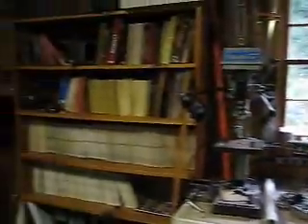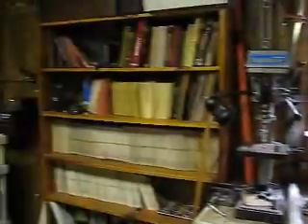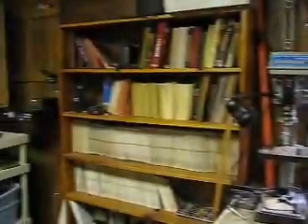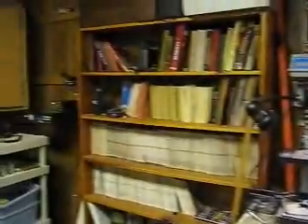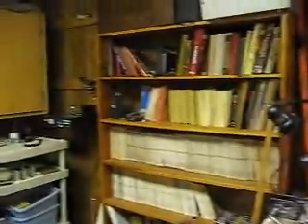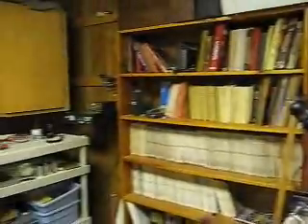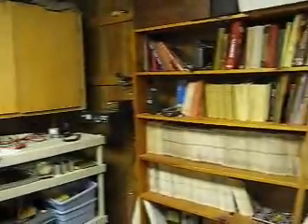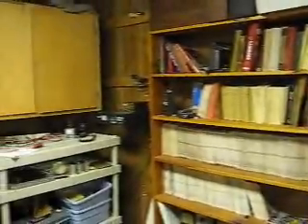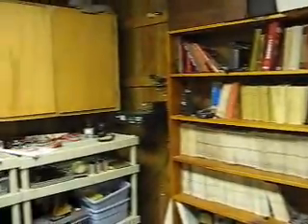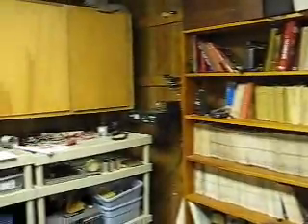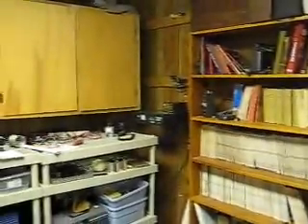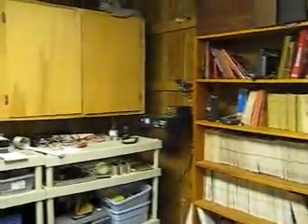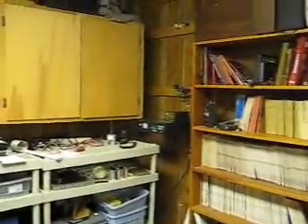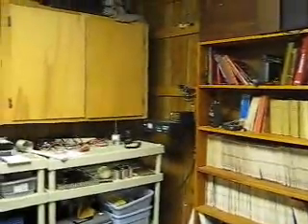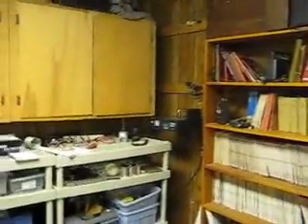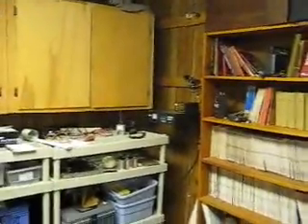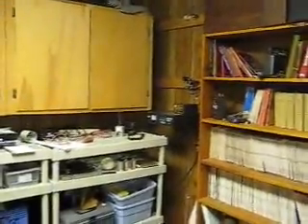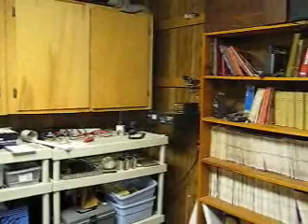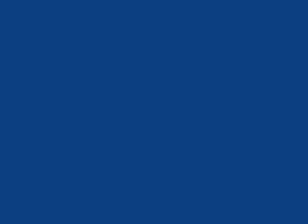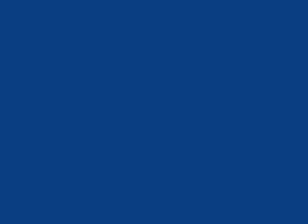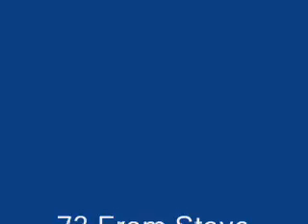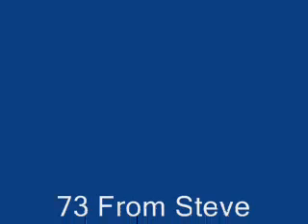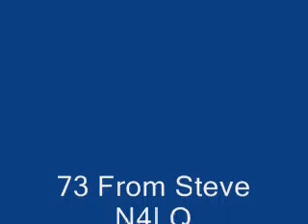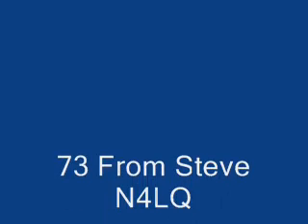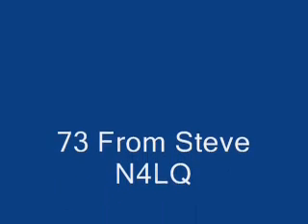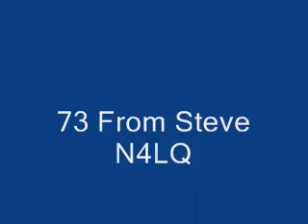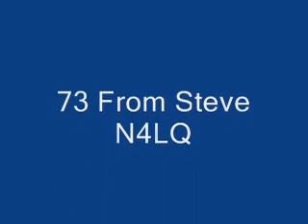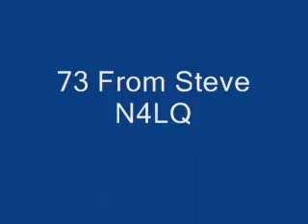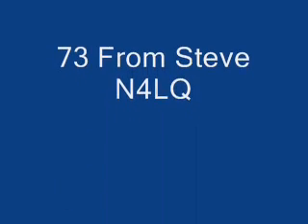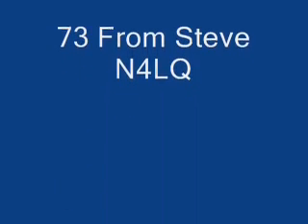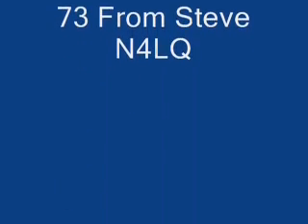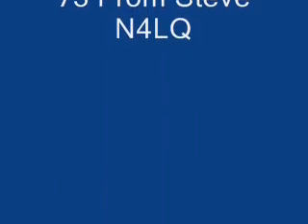It is insulated and heated so it makes a pretty nice workshop actually. 73s!